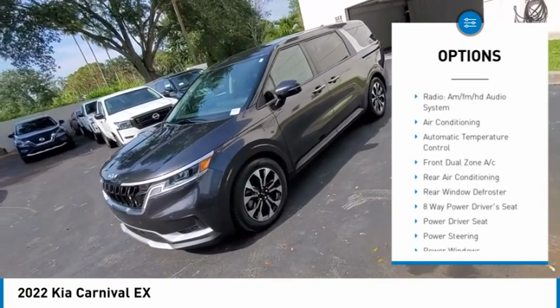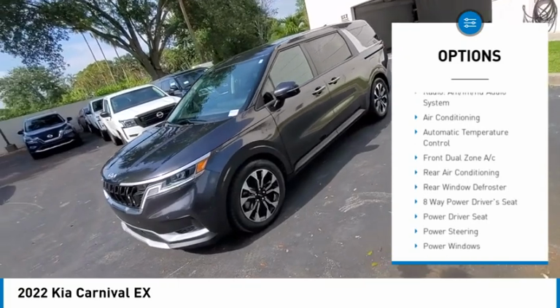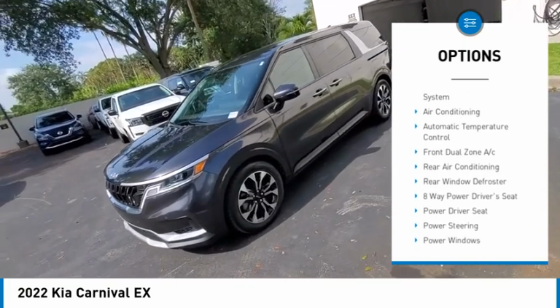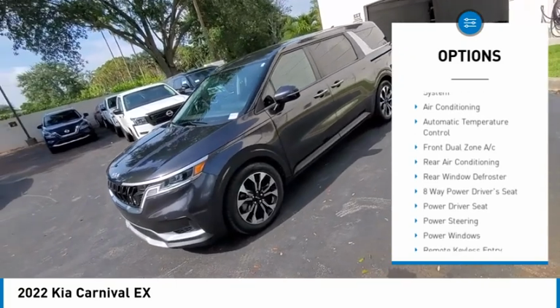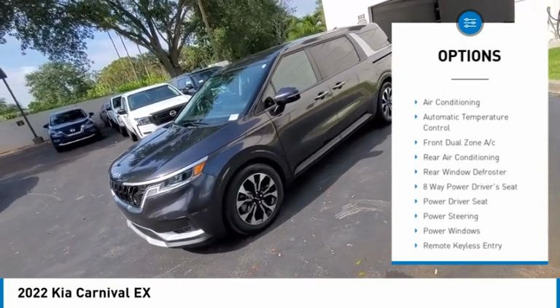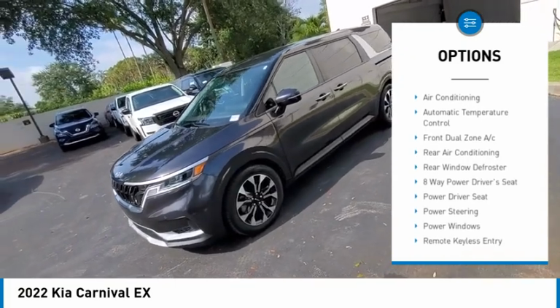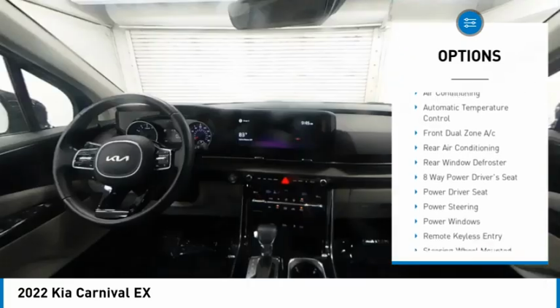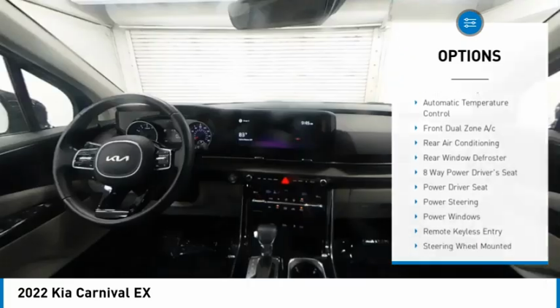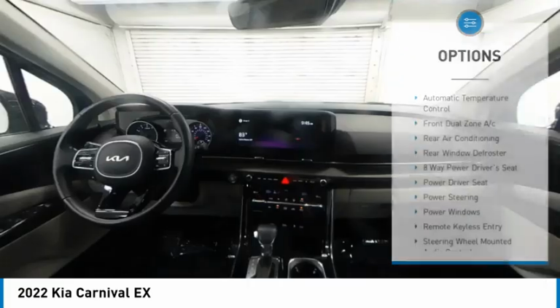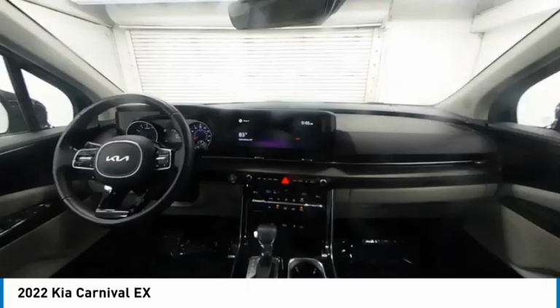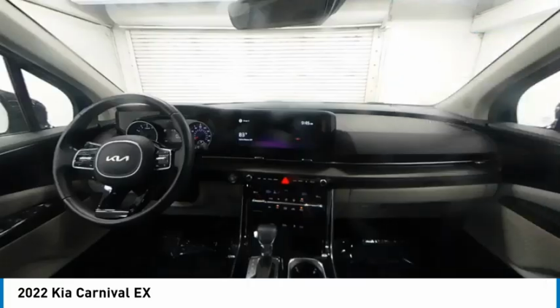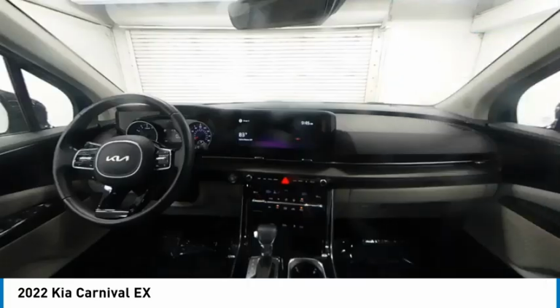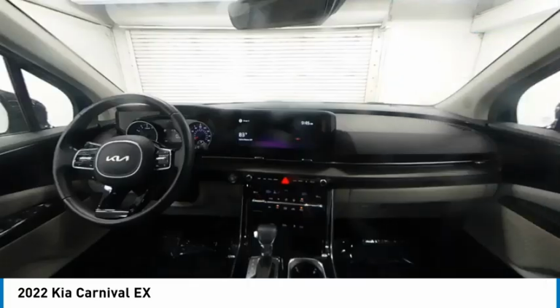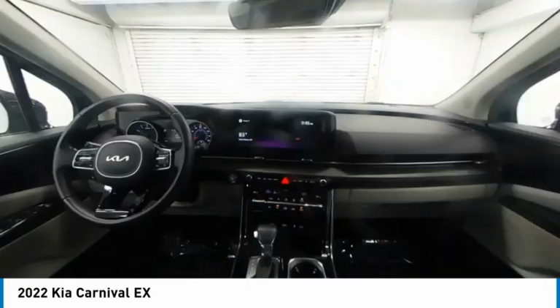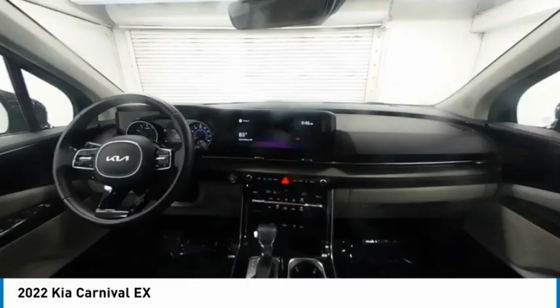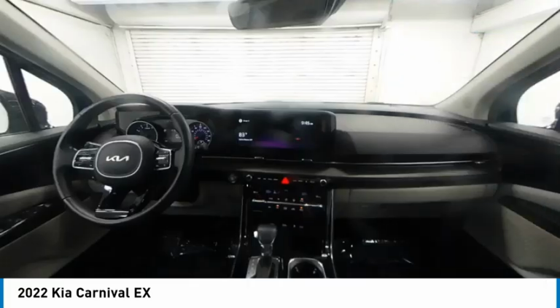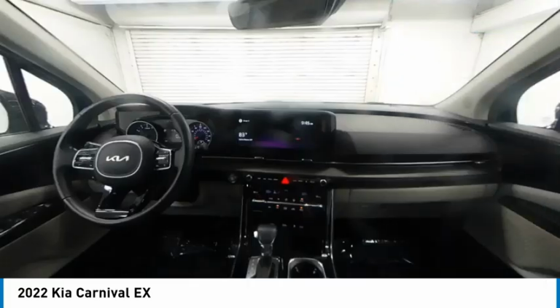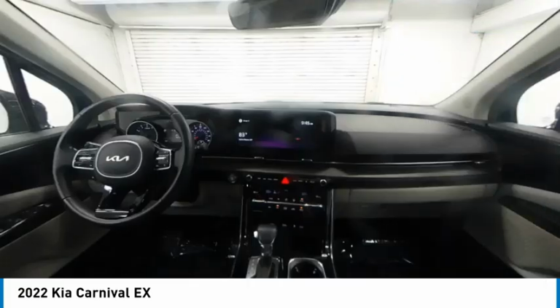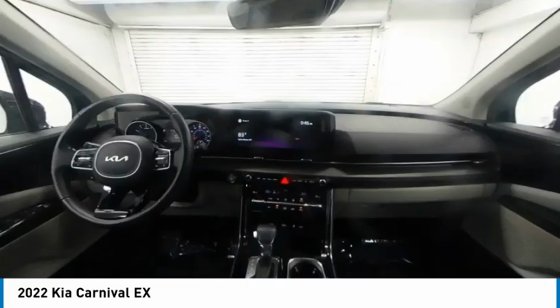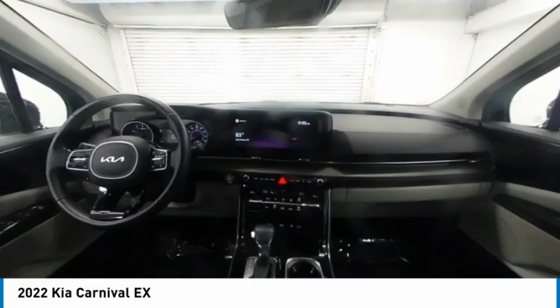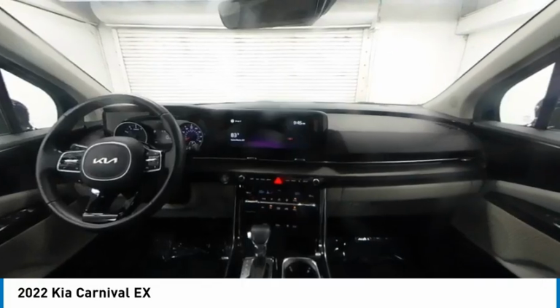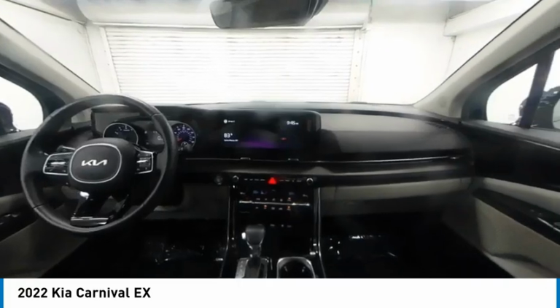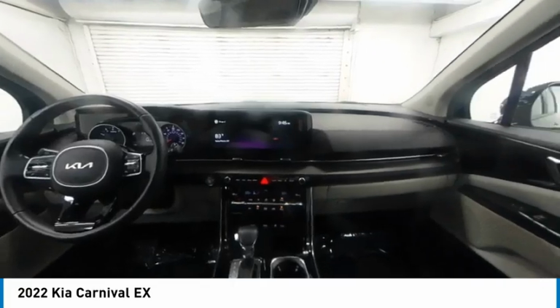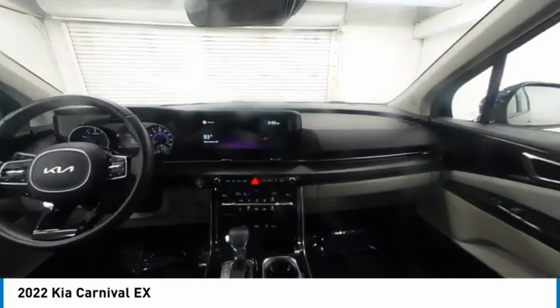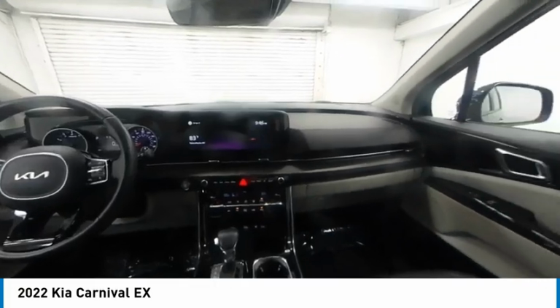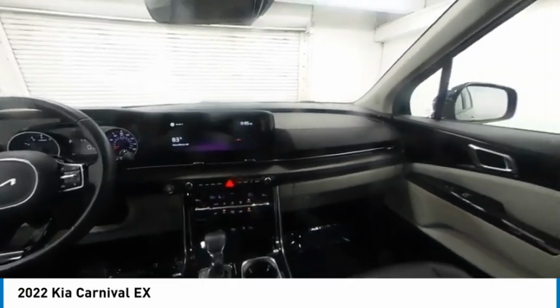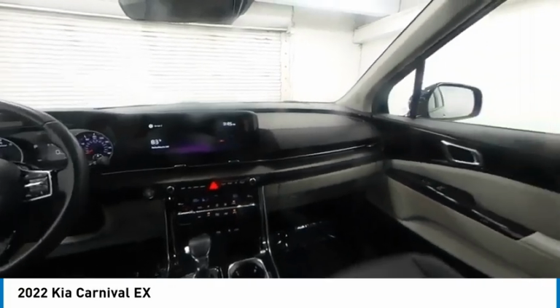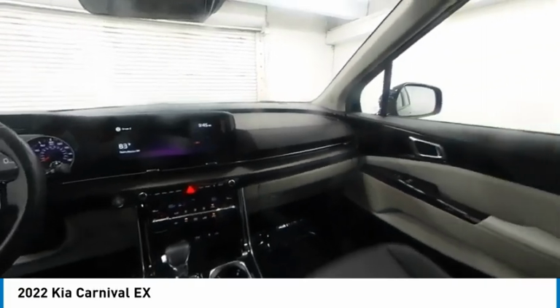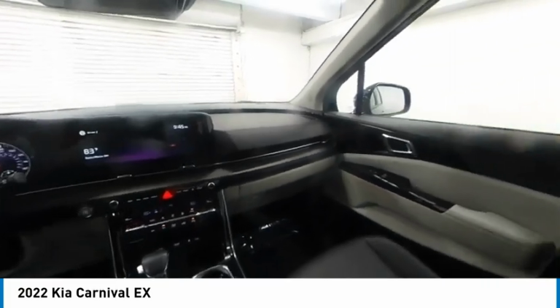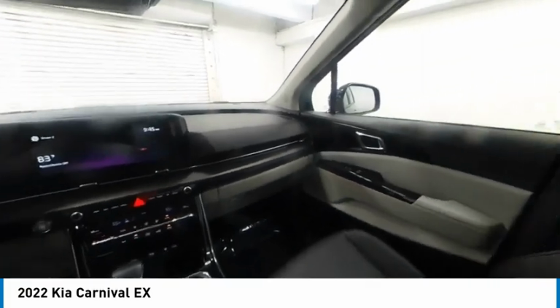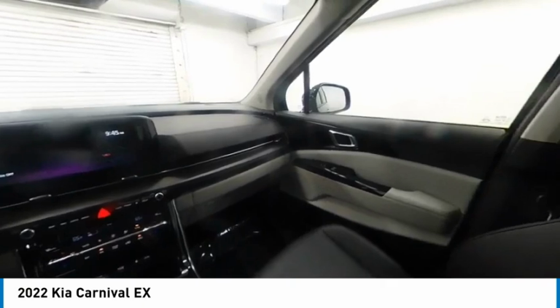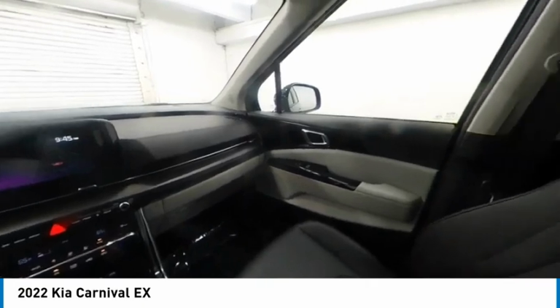Speed control, electronic stability control, traction control, rear window defroster.